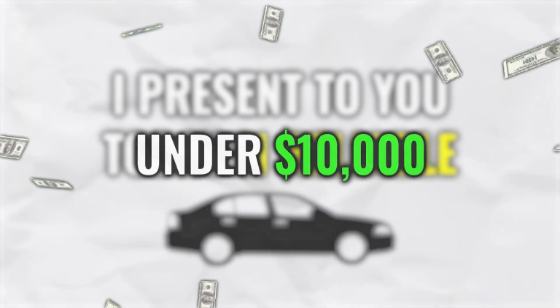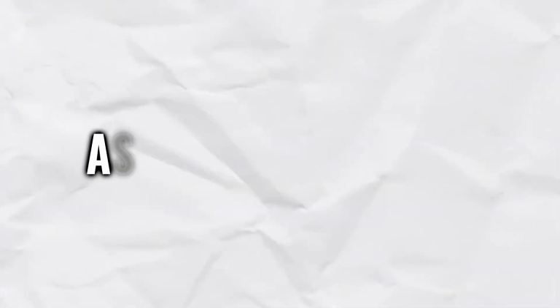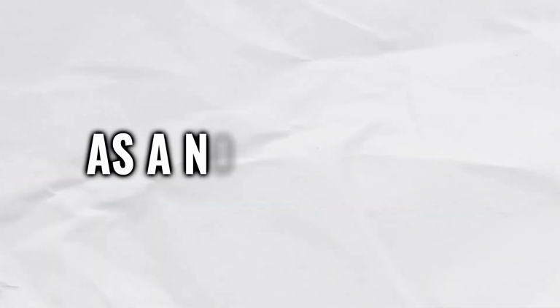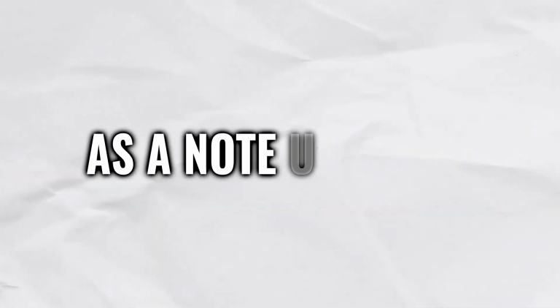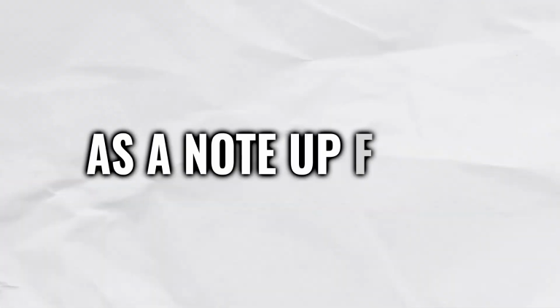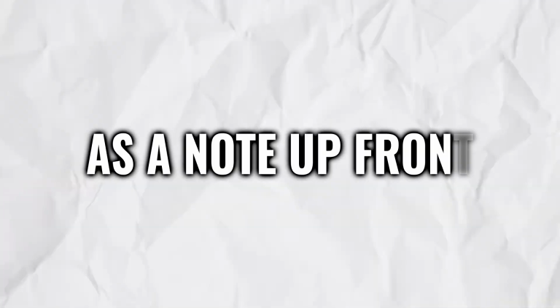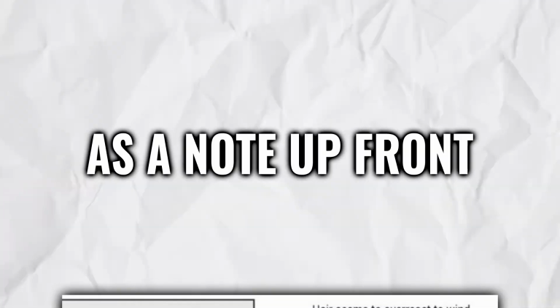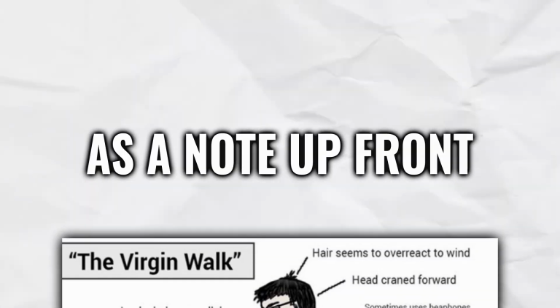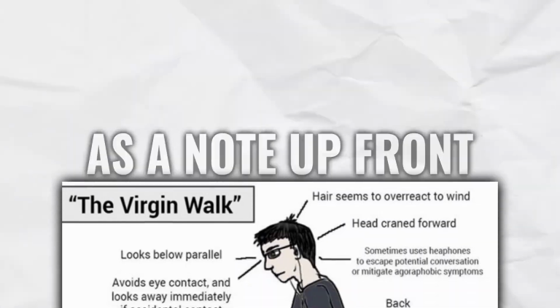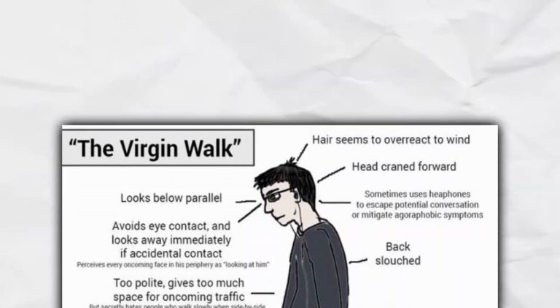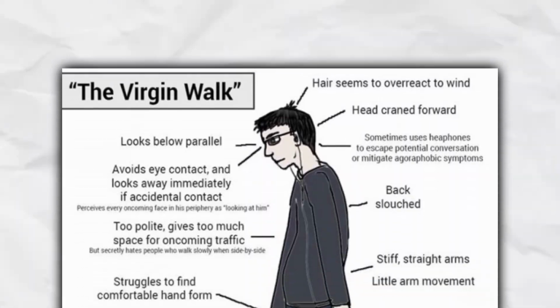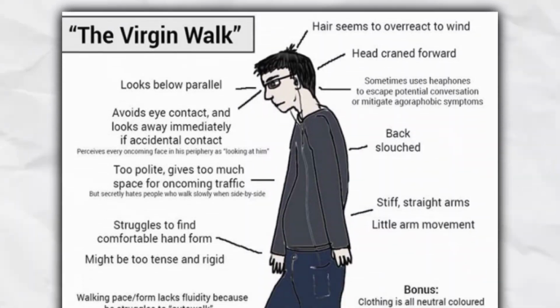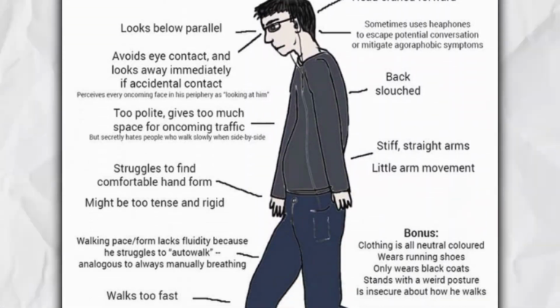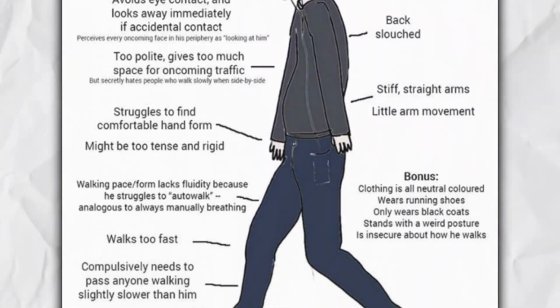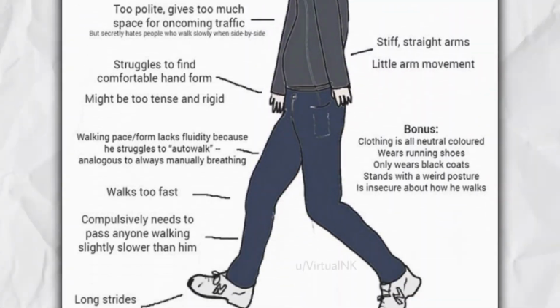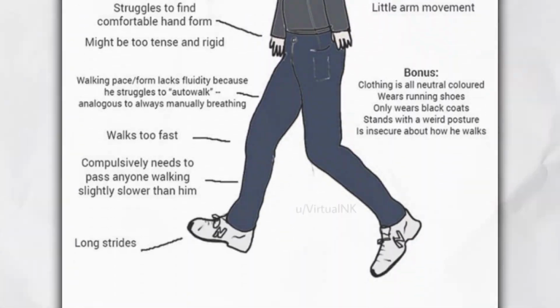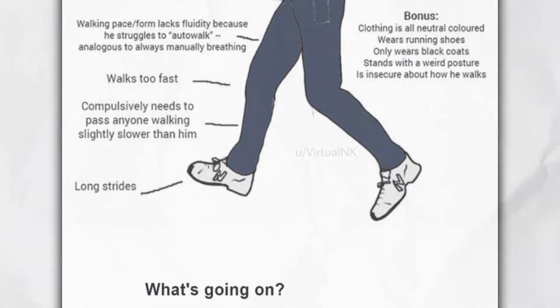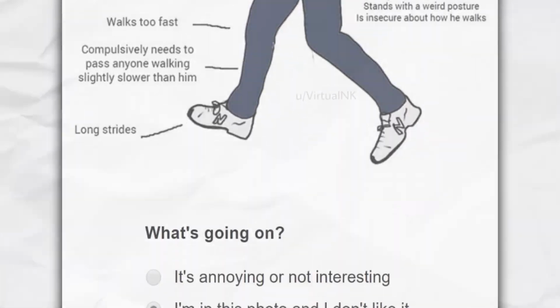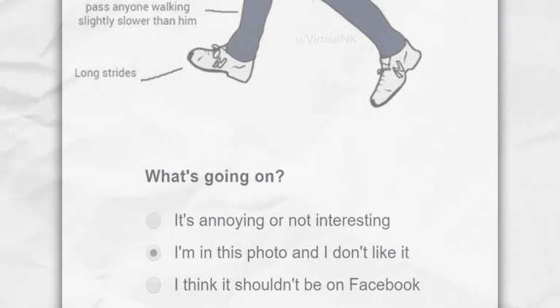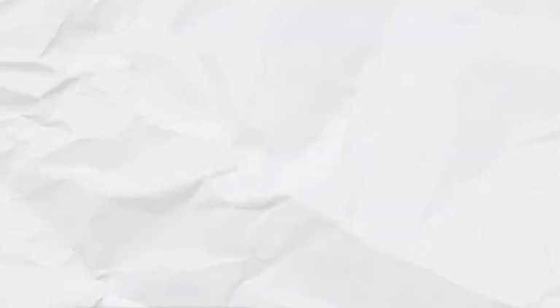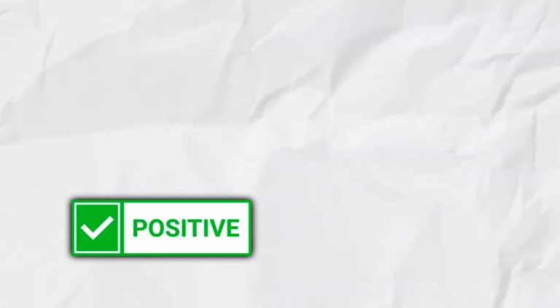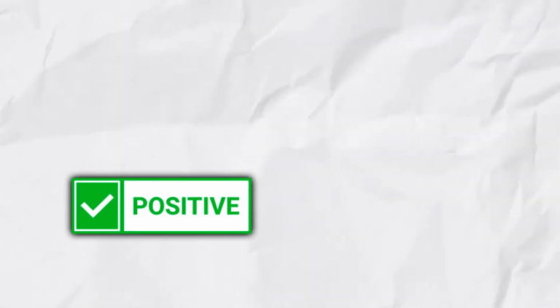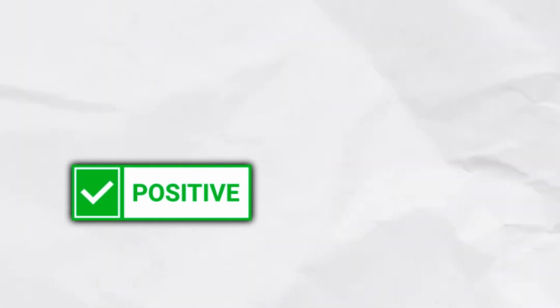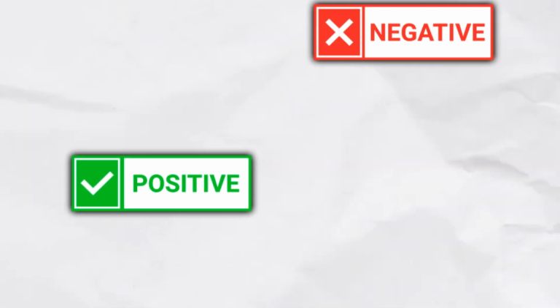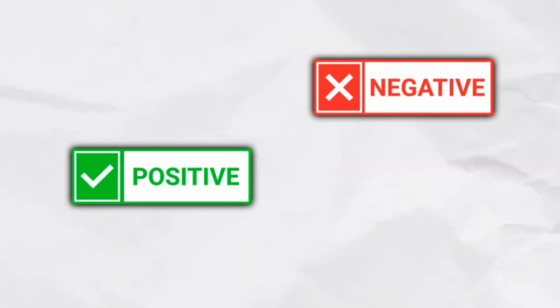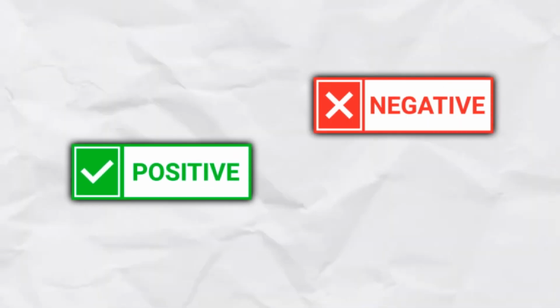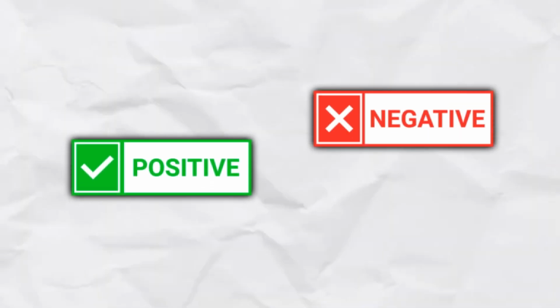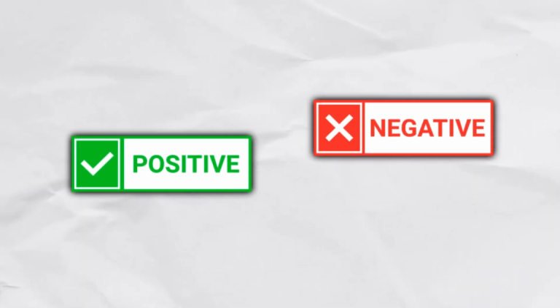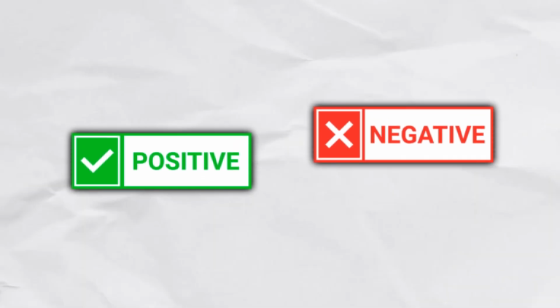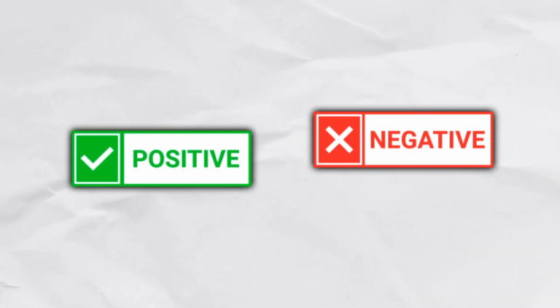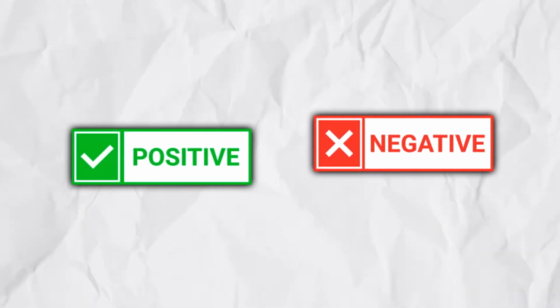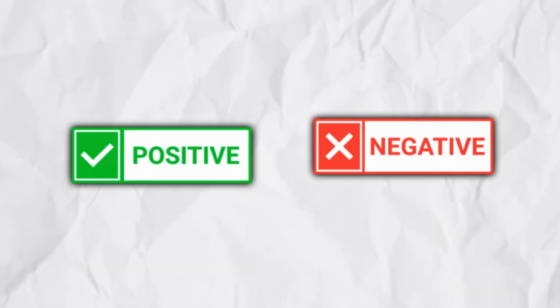As a note up front, these cars will eventually affect your sex life. Whether positive or negative, it remains to be seen.